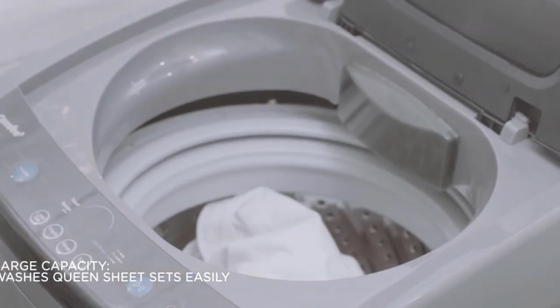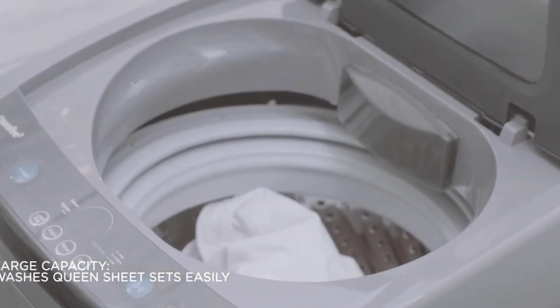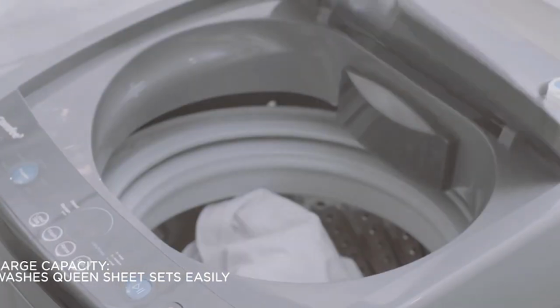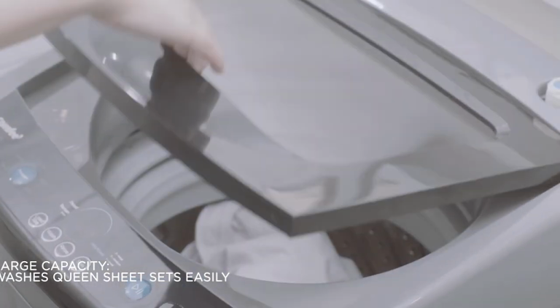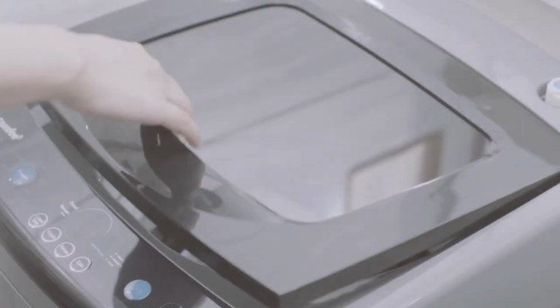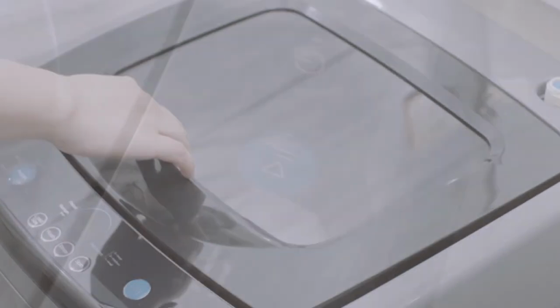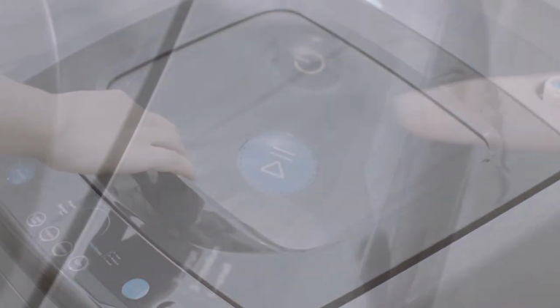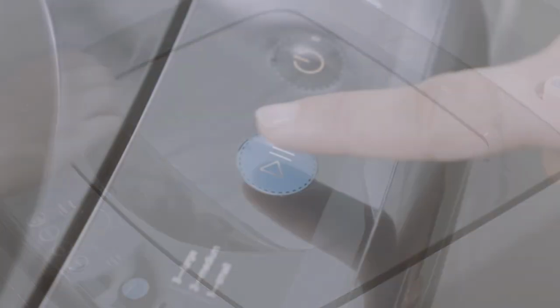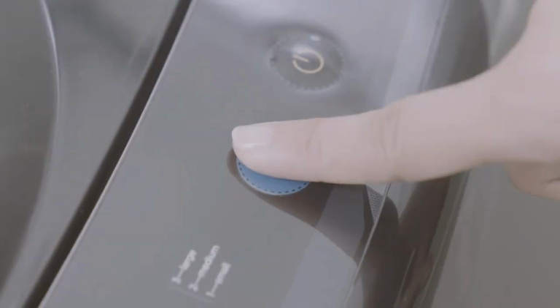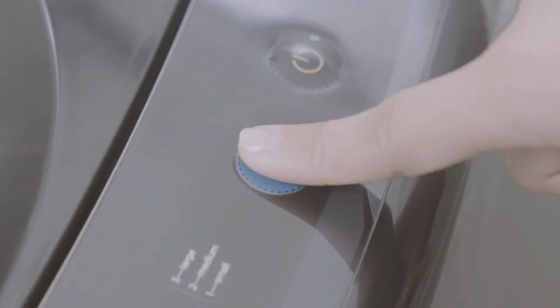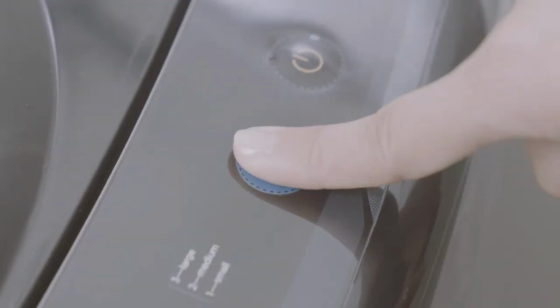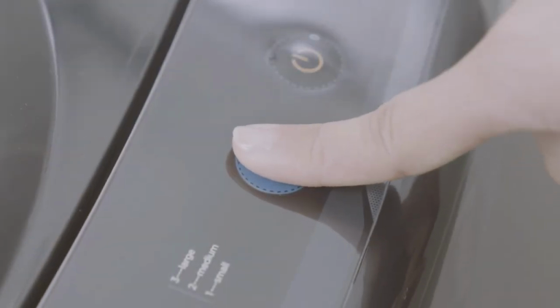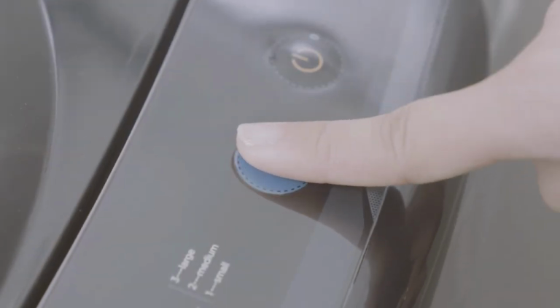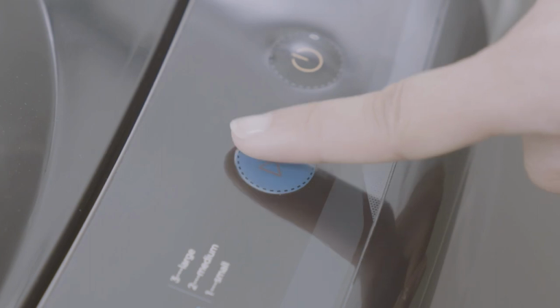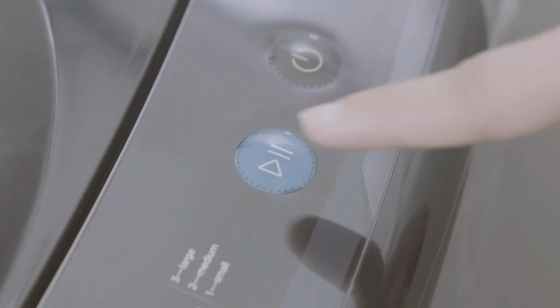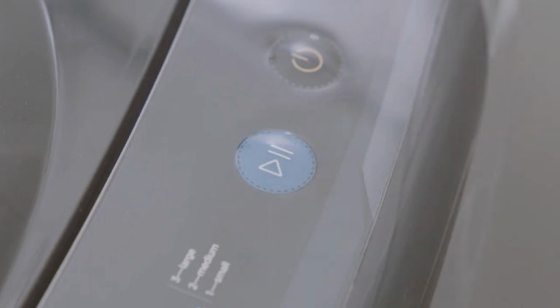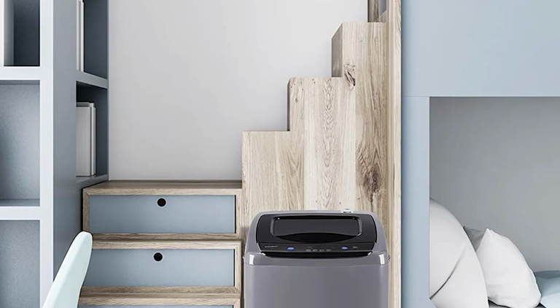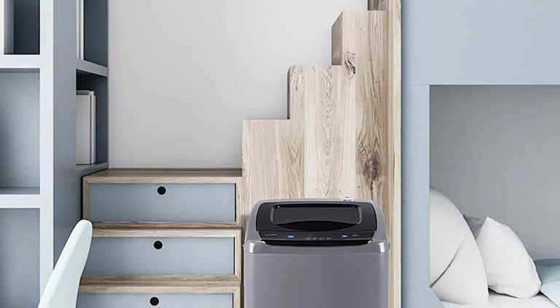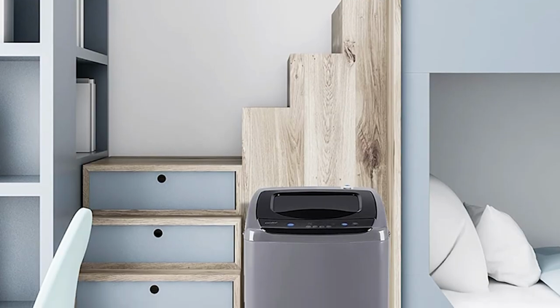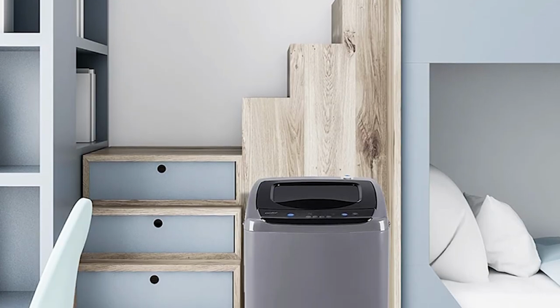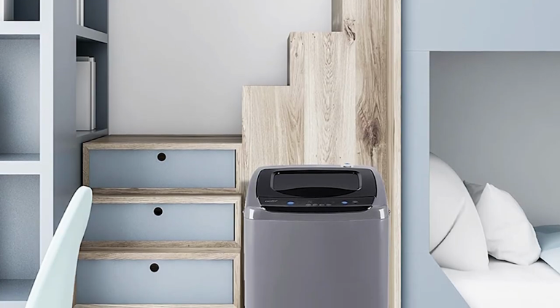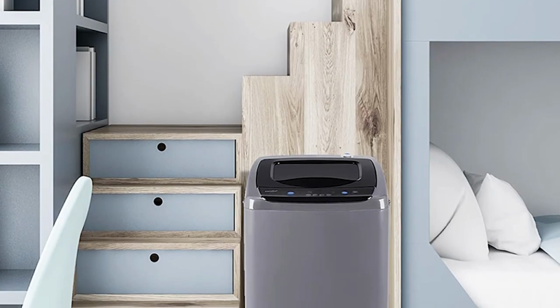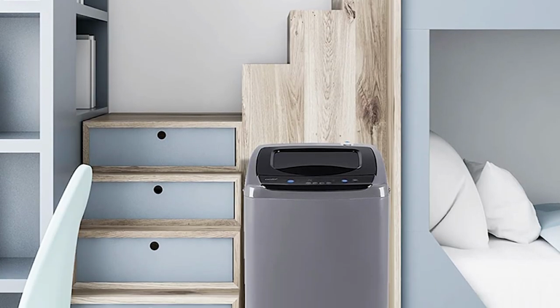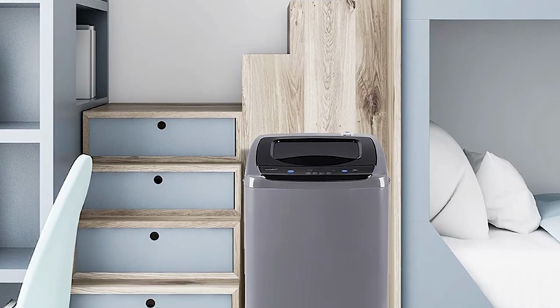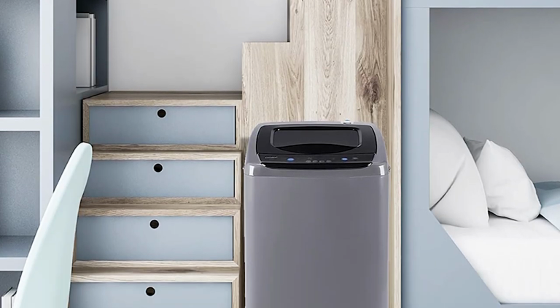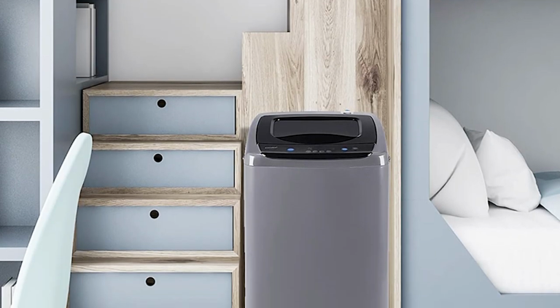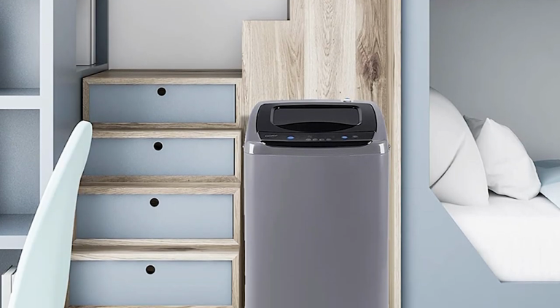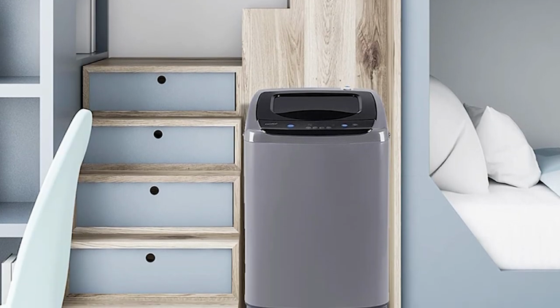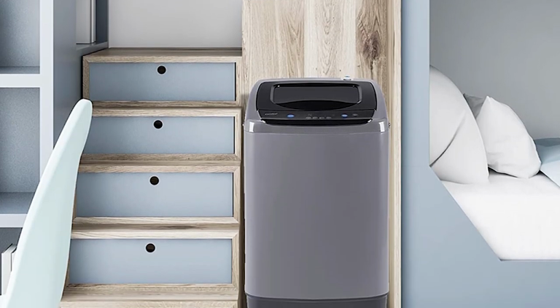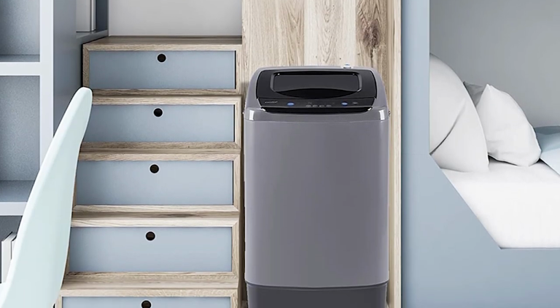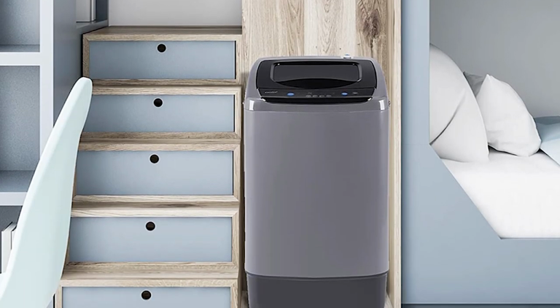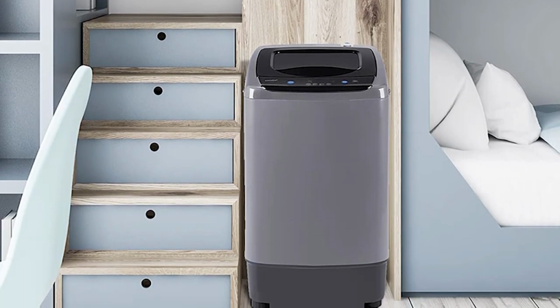The washing machine is equipped with an inlet and outlet pump, which makes it easier to drain the water out. This portable washing machine is quiet when running.